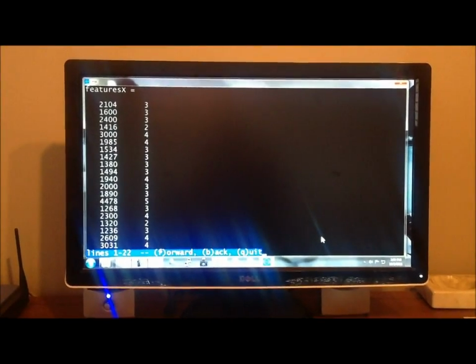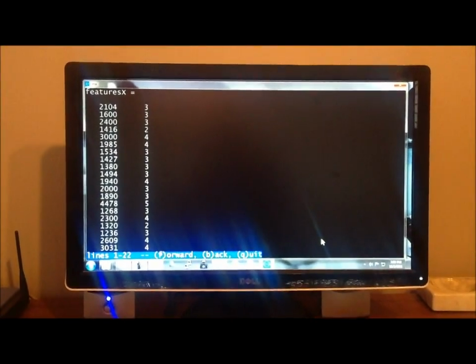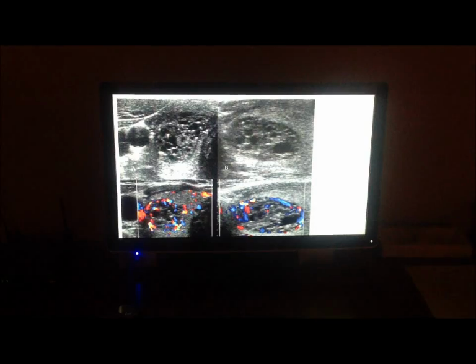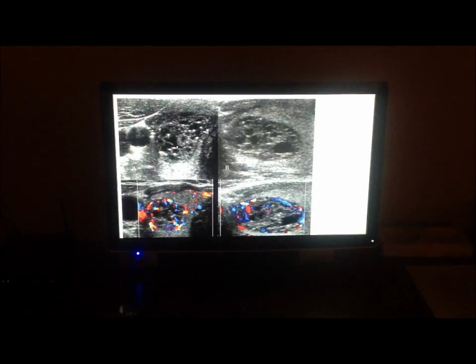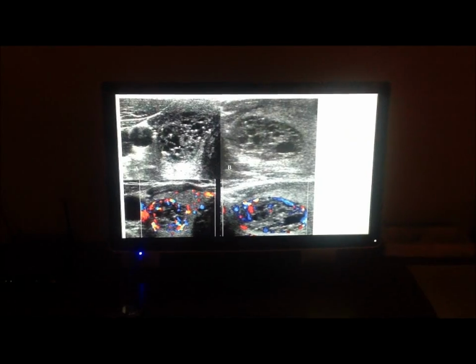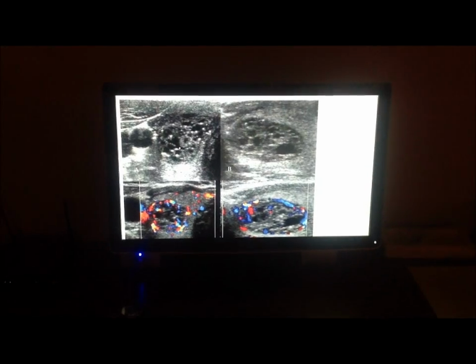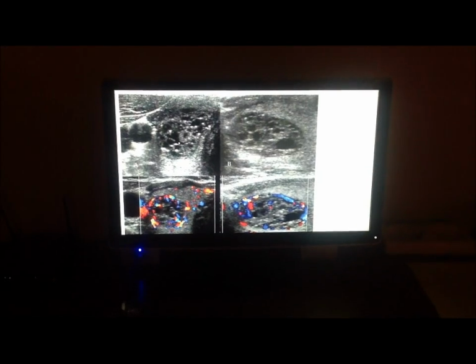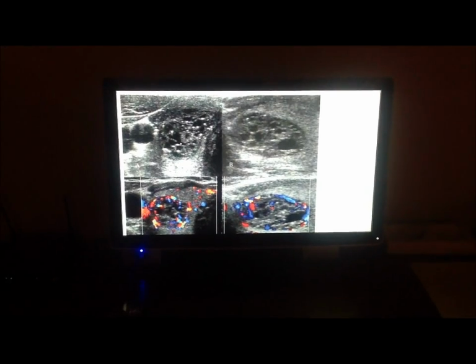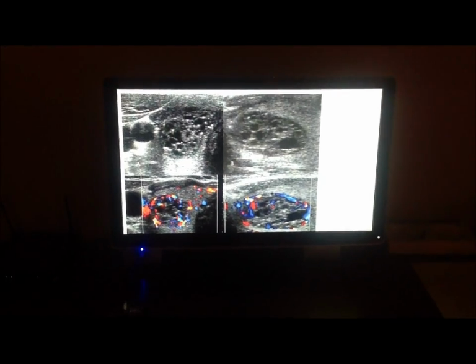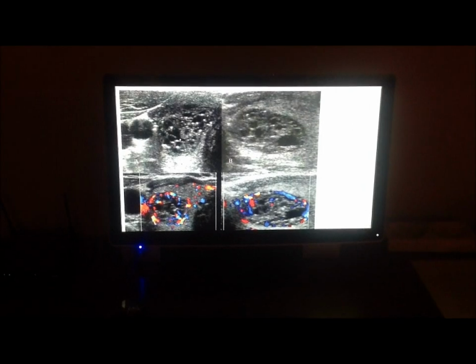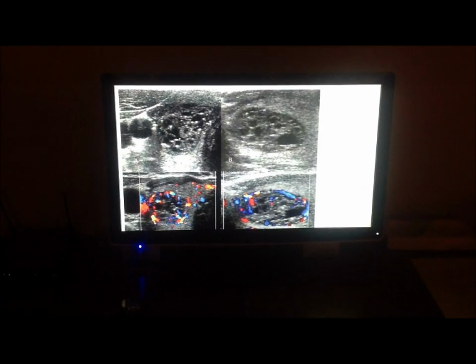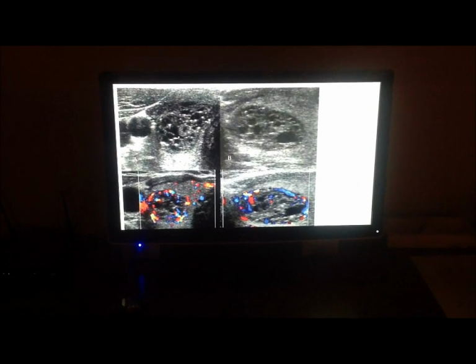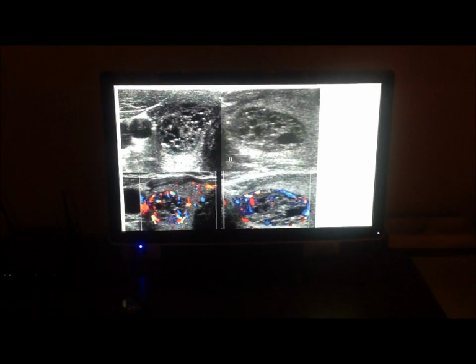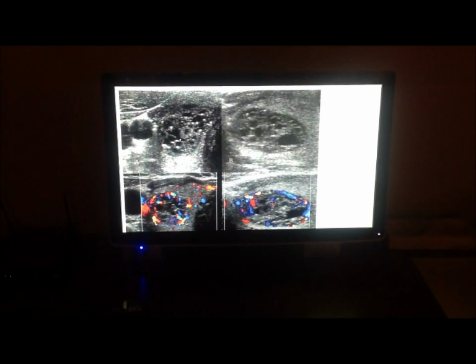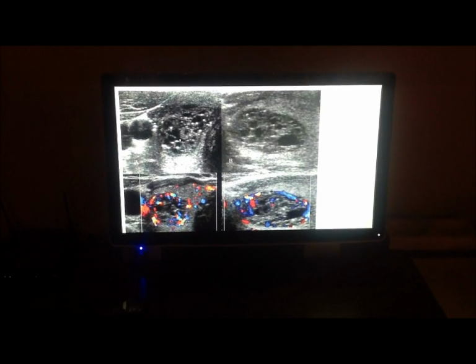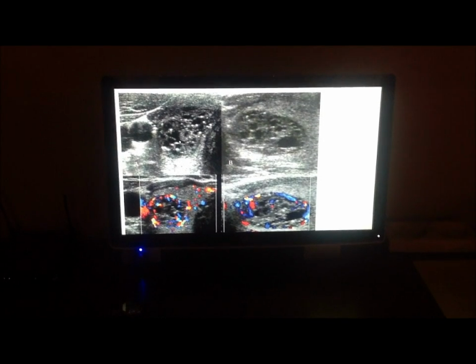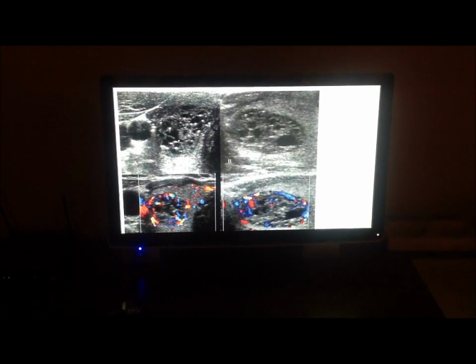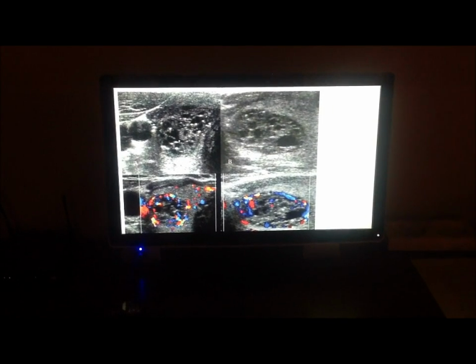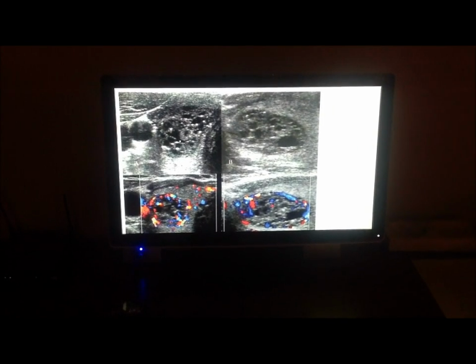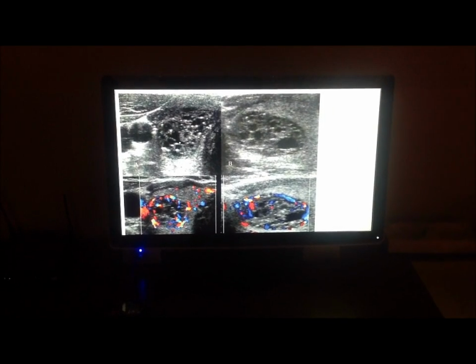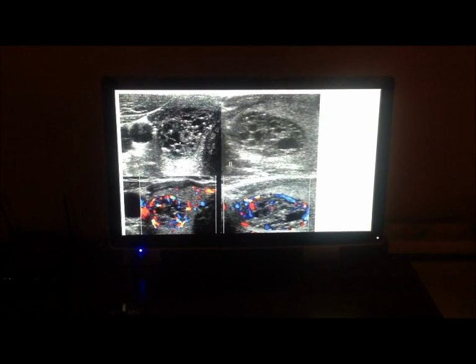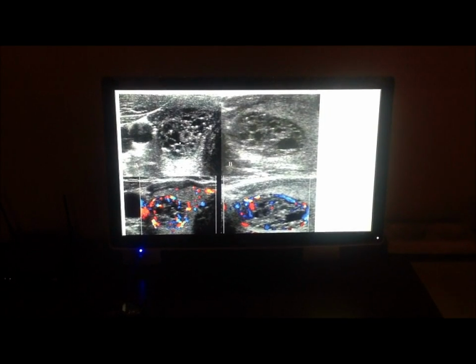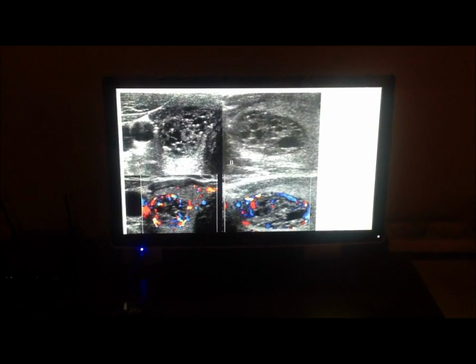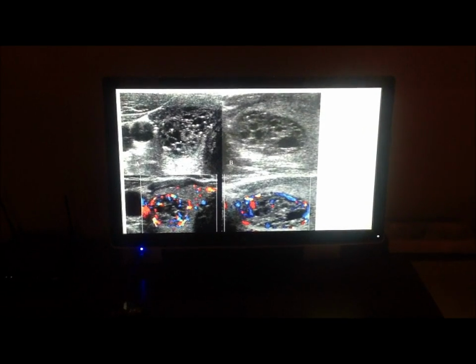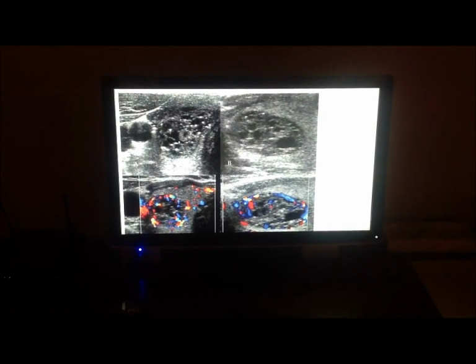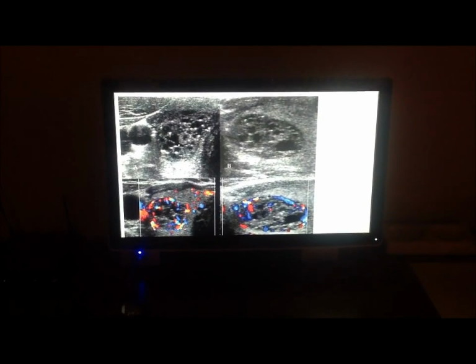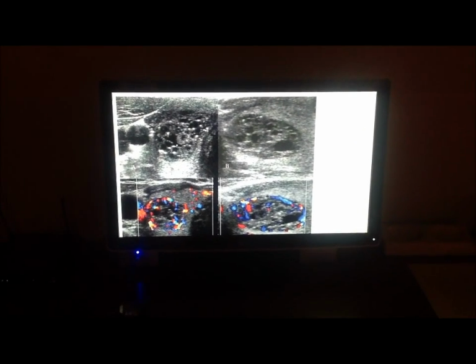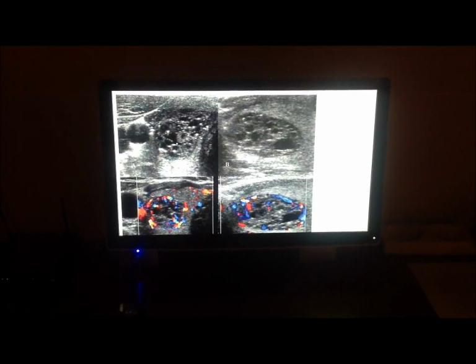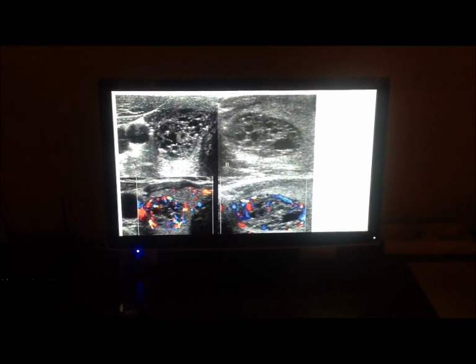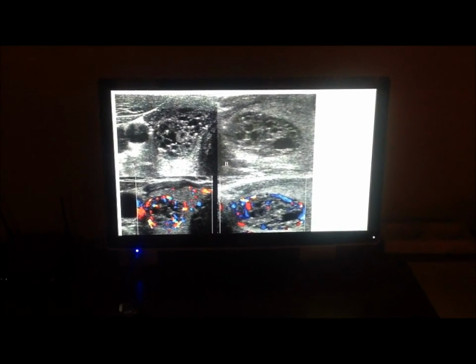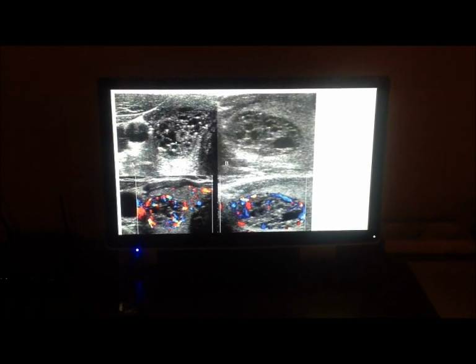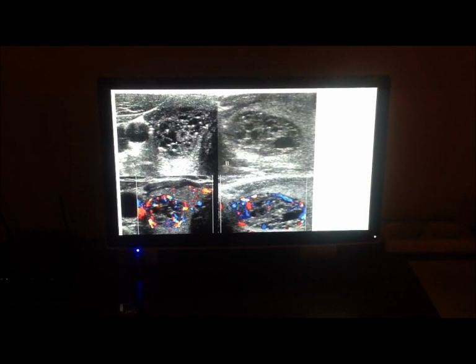The doctor can use this data to find whether or not the patient has any signs of thyroid cancer or other ailments.